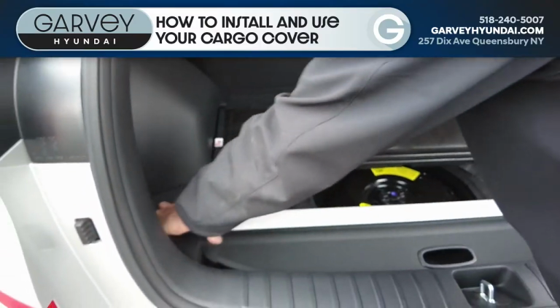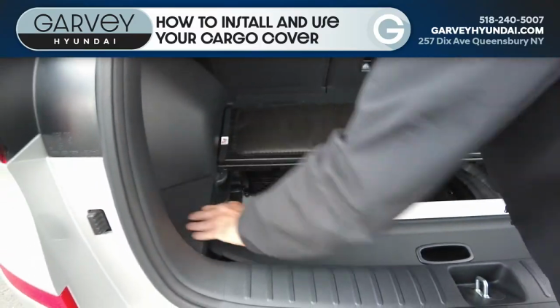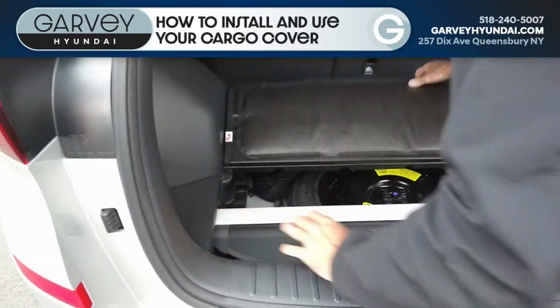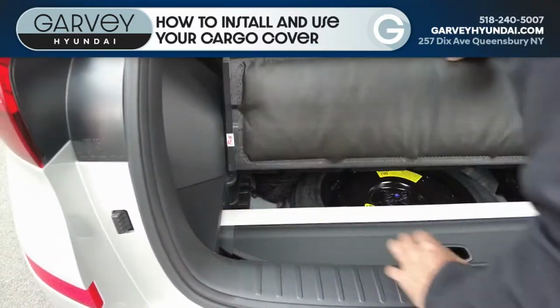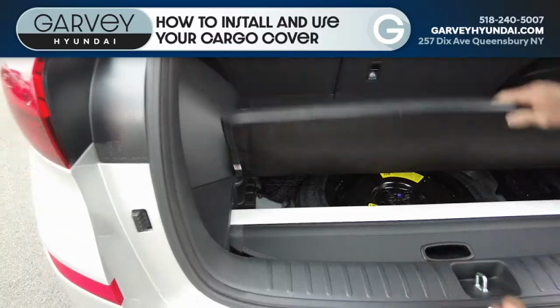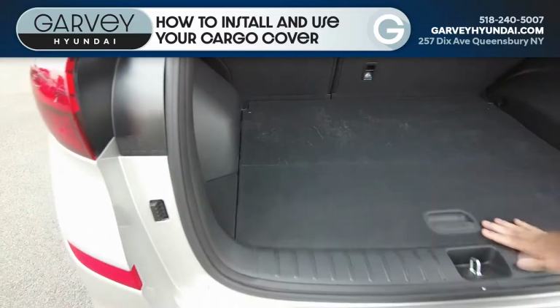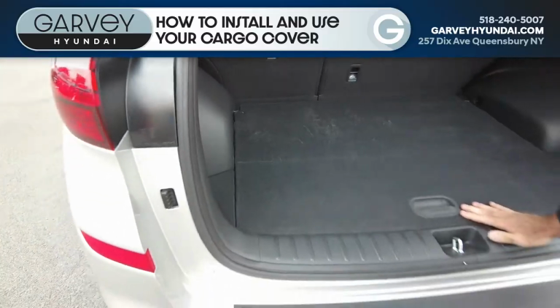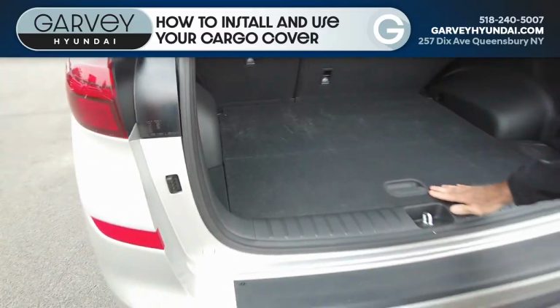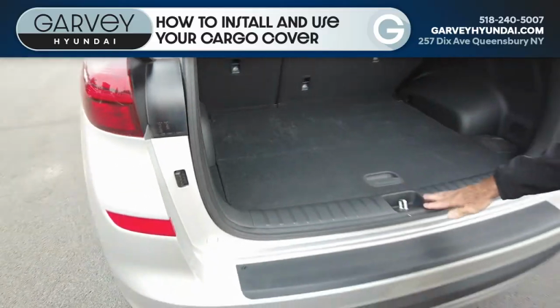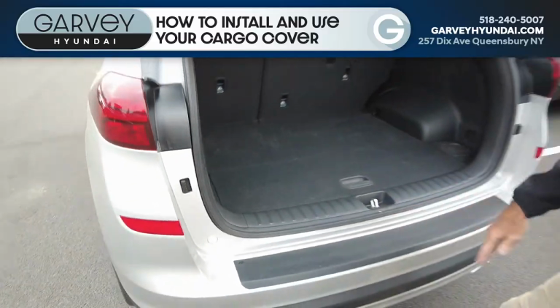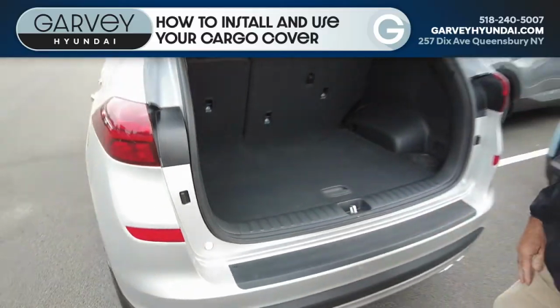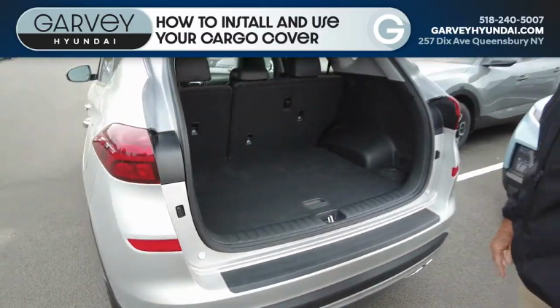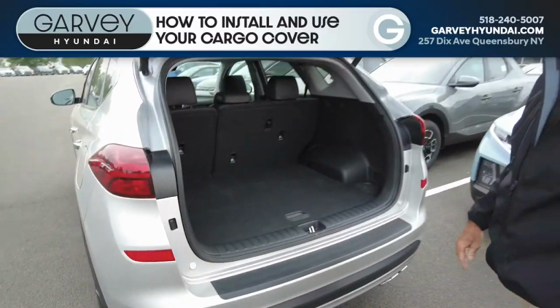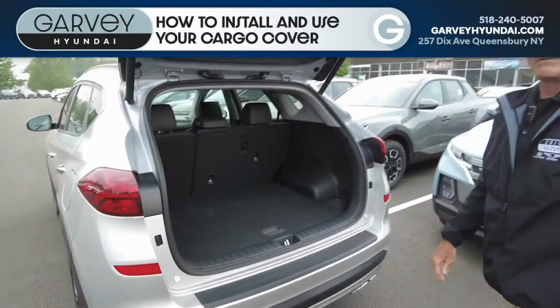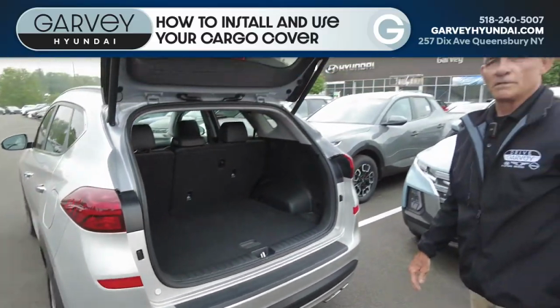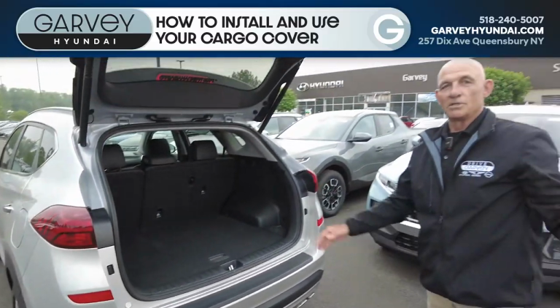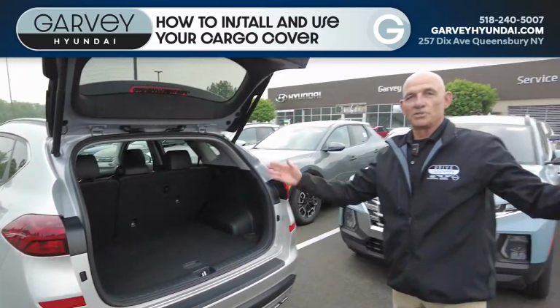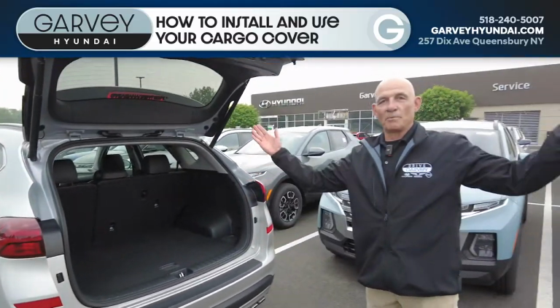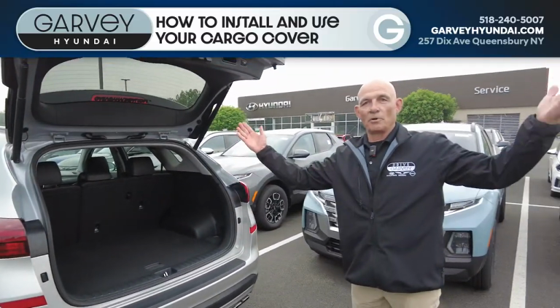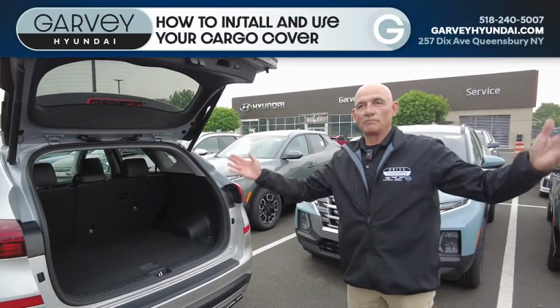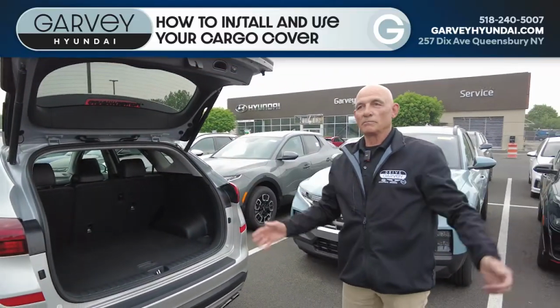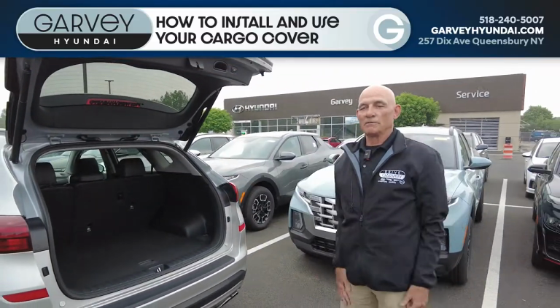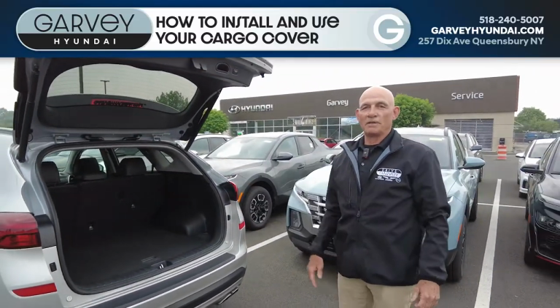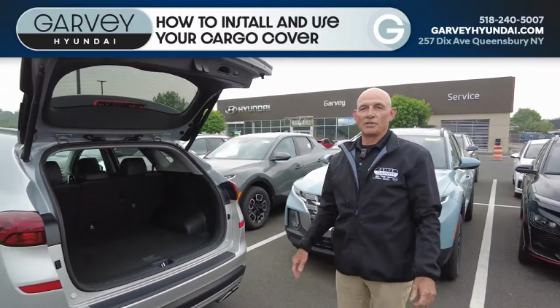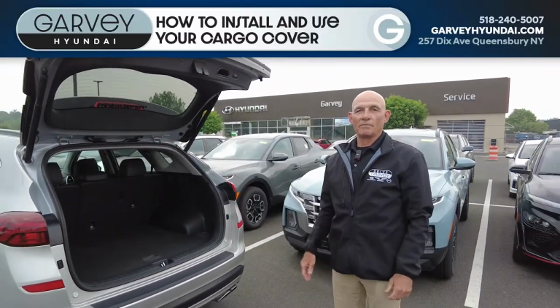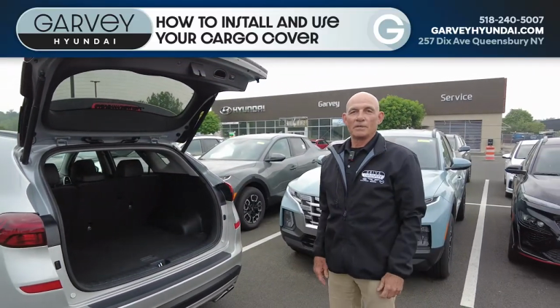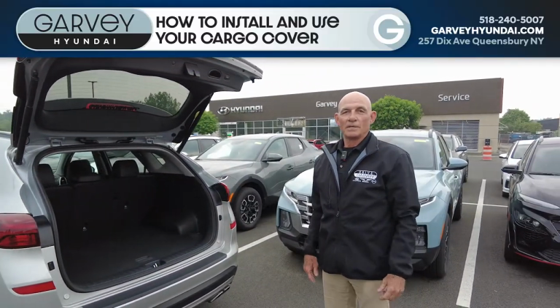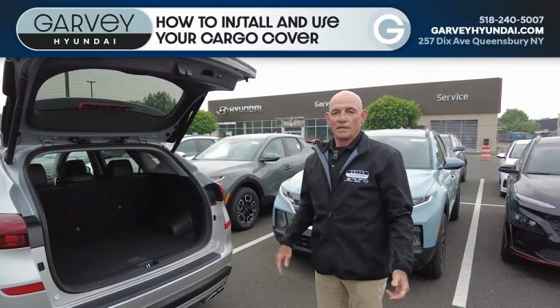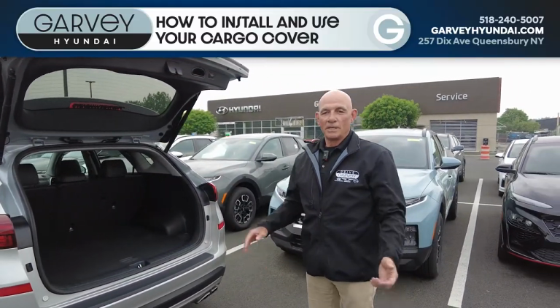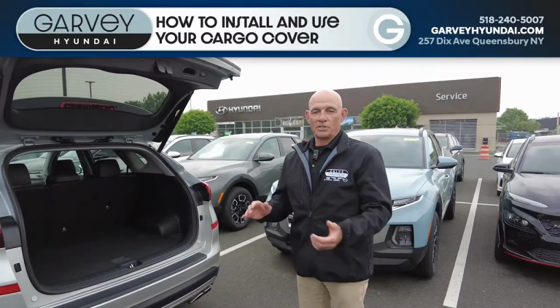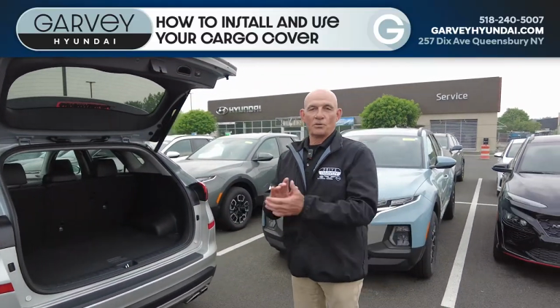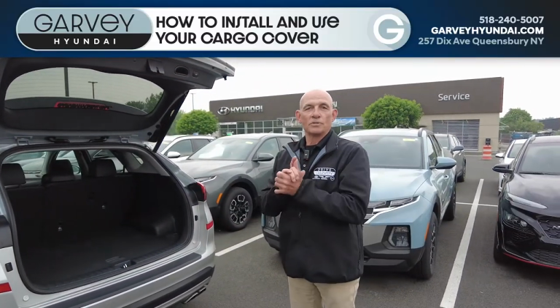Cover back down, out of sight, out of mind. Simple, efficient, easy to use.